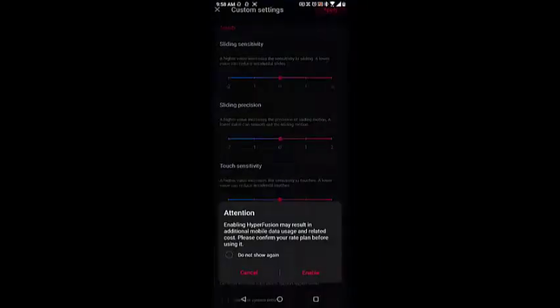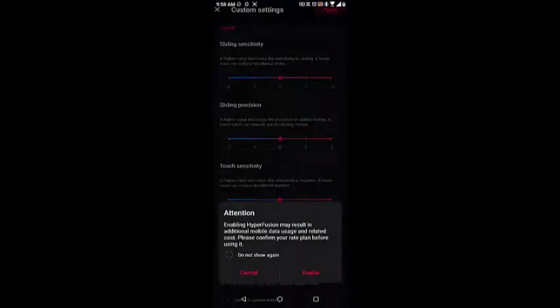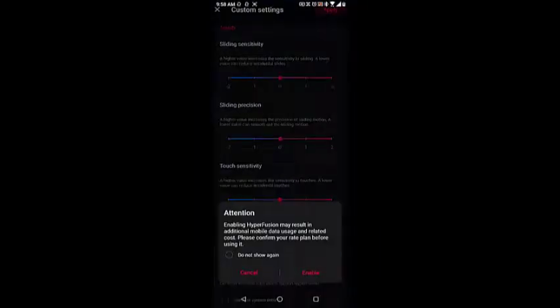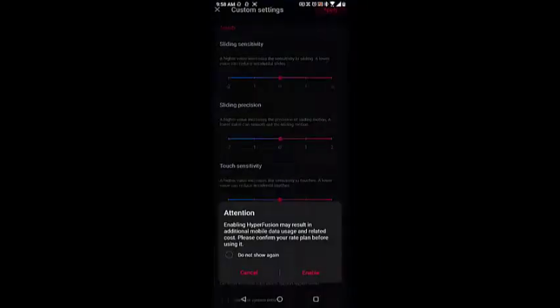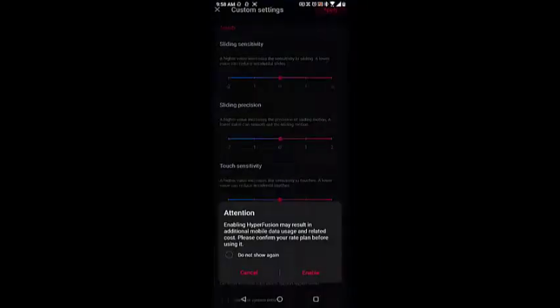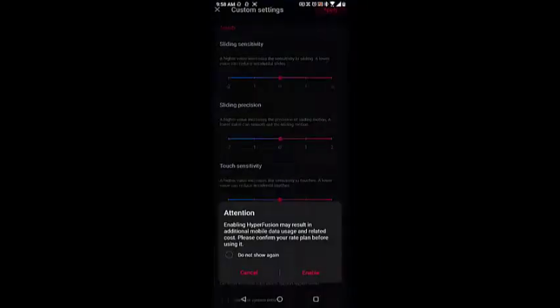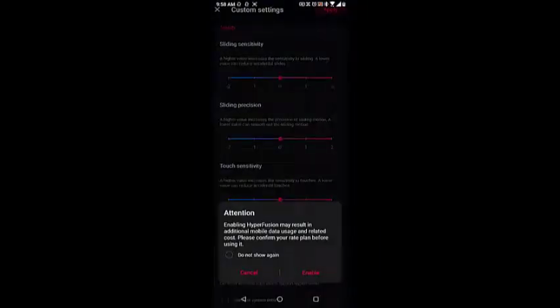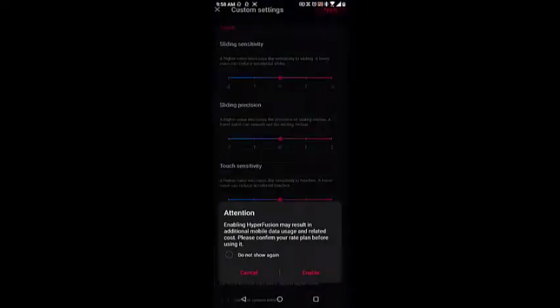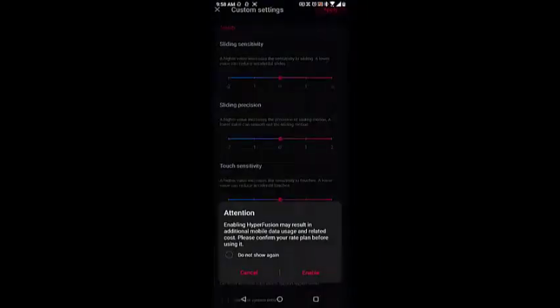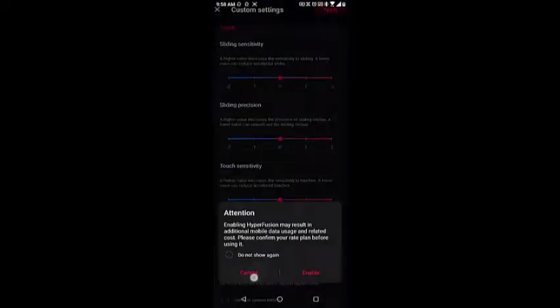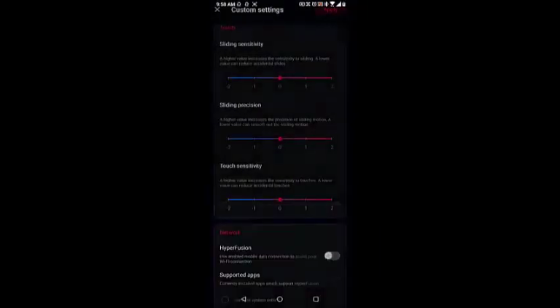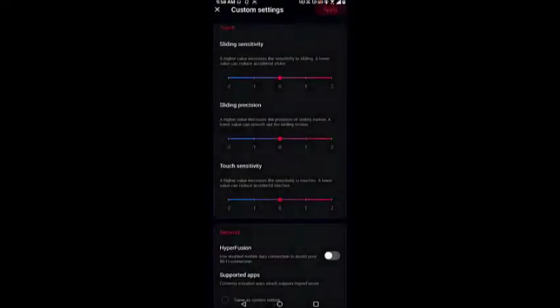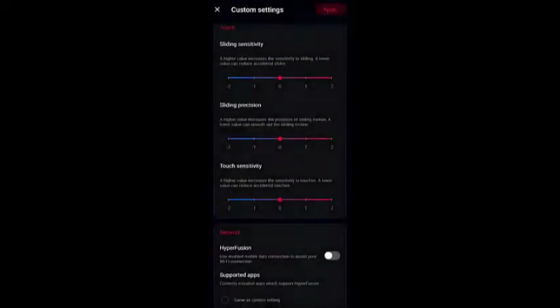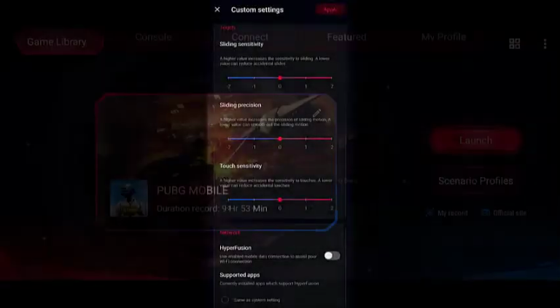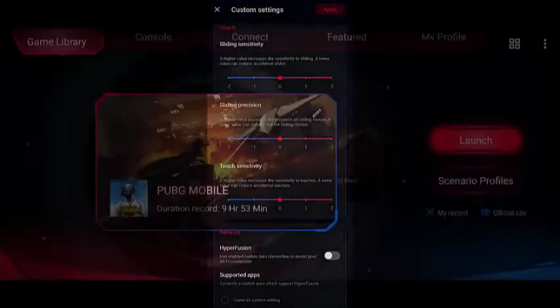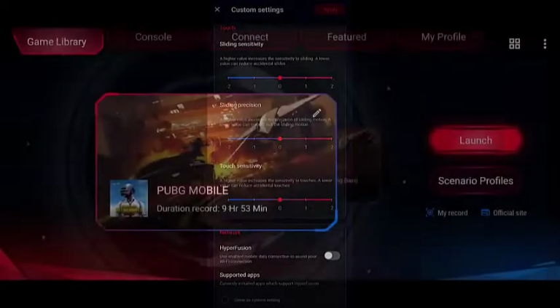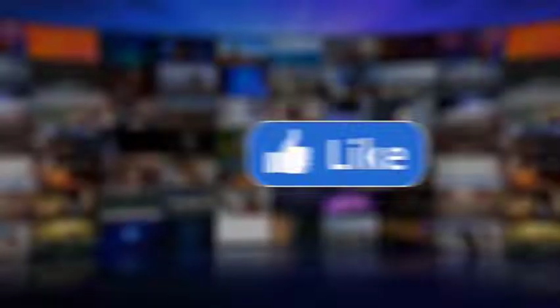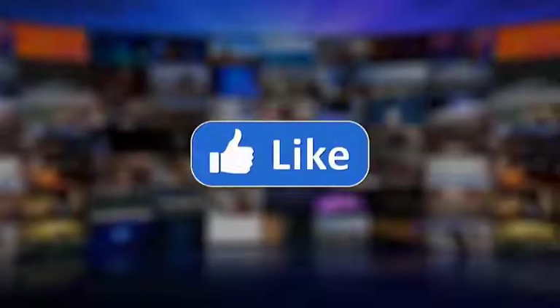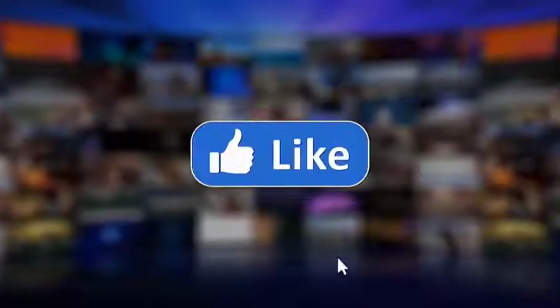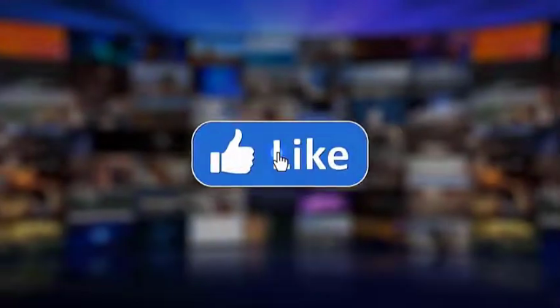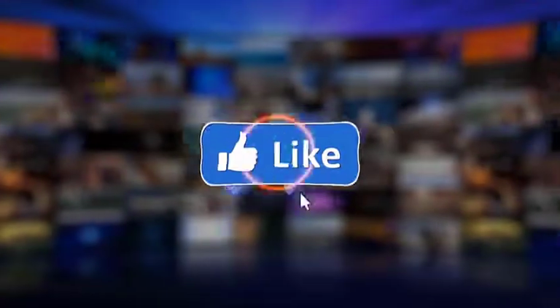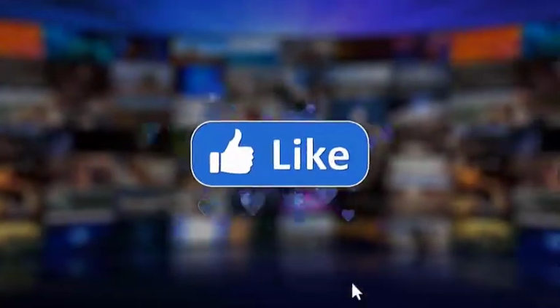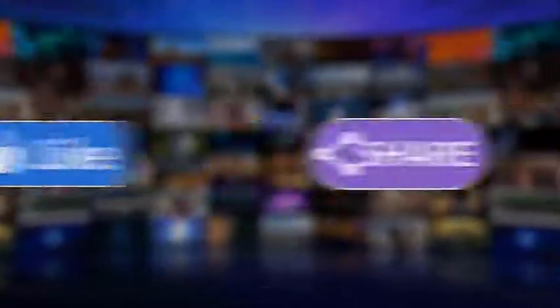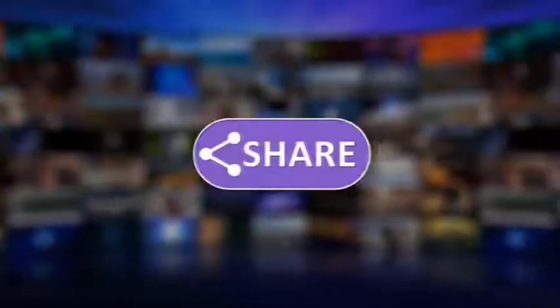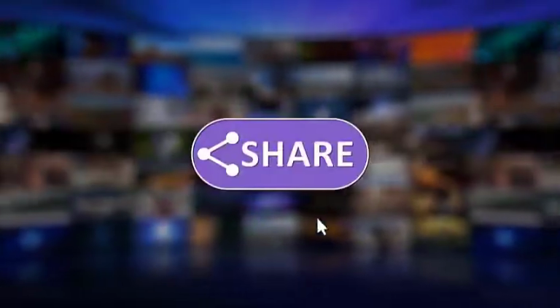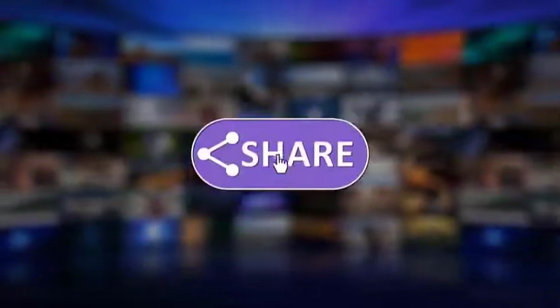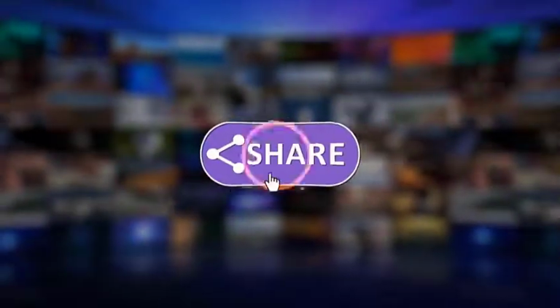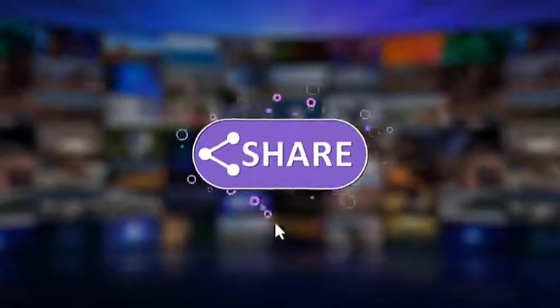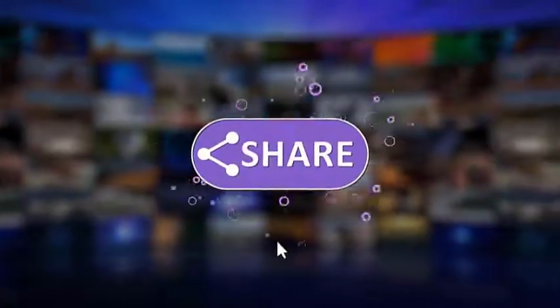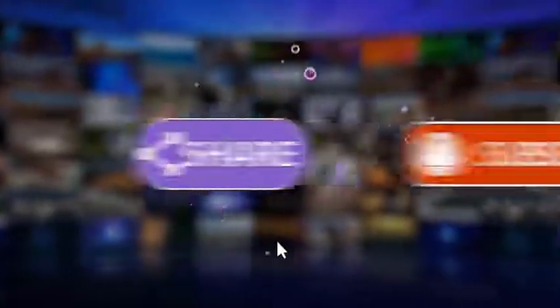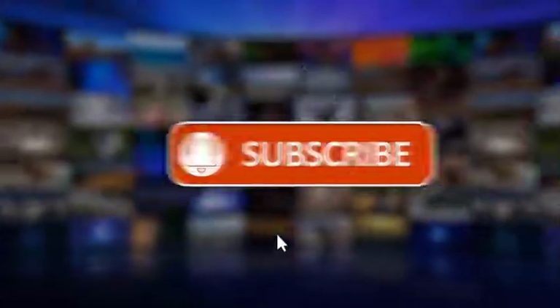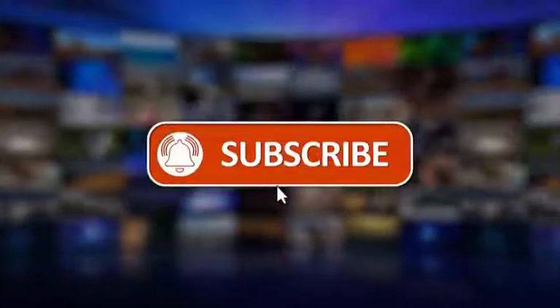I hope that this guide has been helpful. We would appreciate it if you can like, share, subscribe, and hit the notification bell for more videos in the future. Thanks for watching.